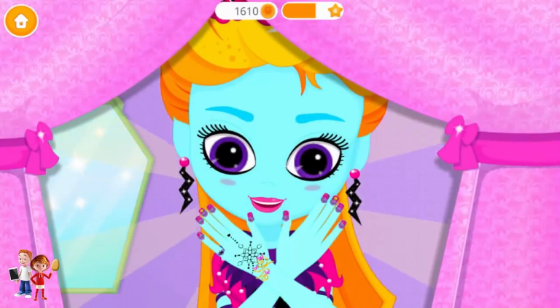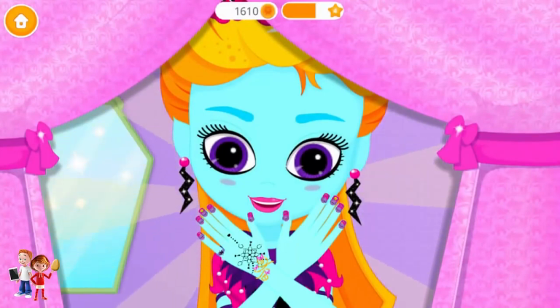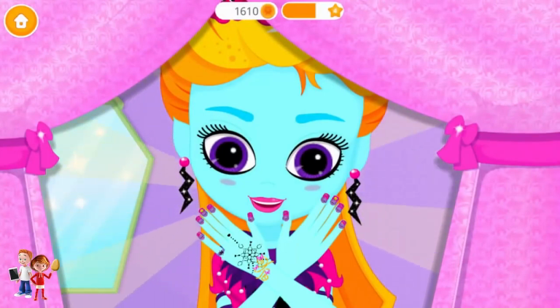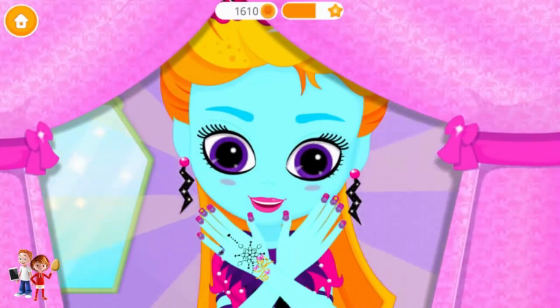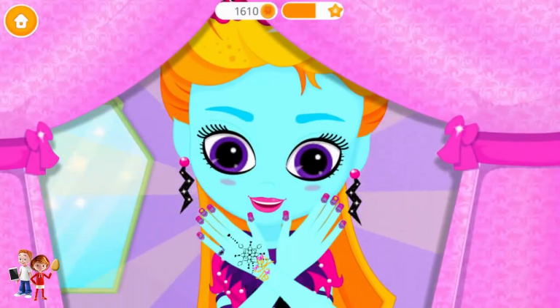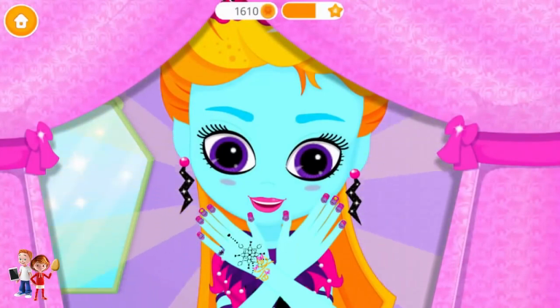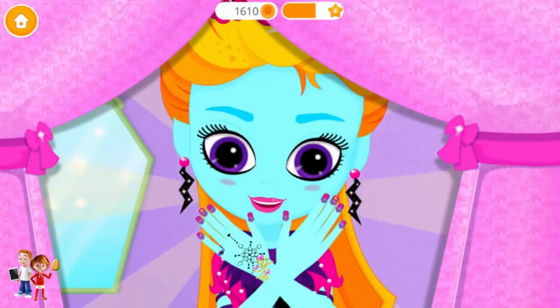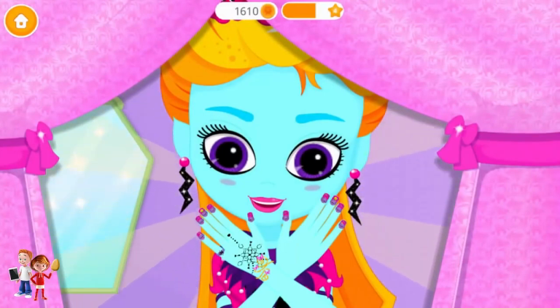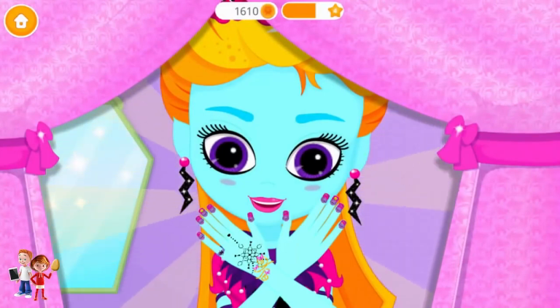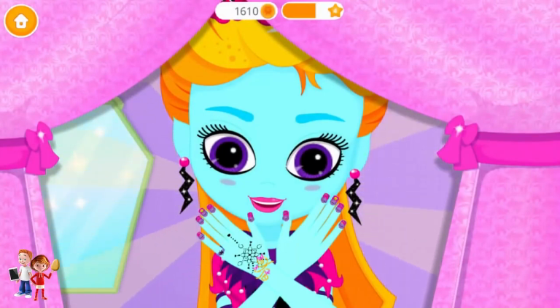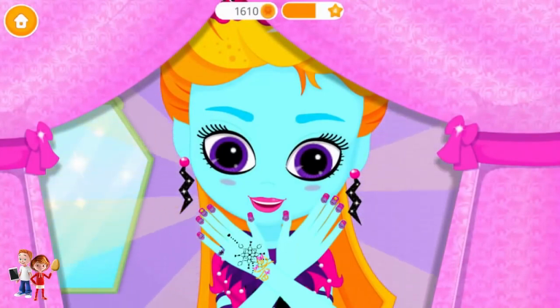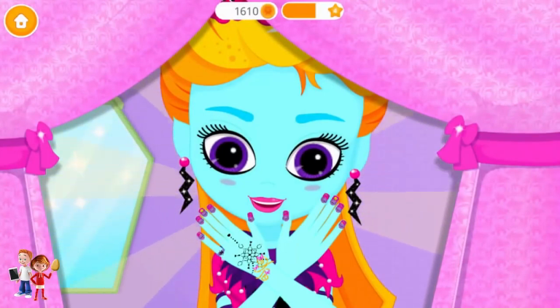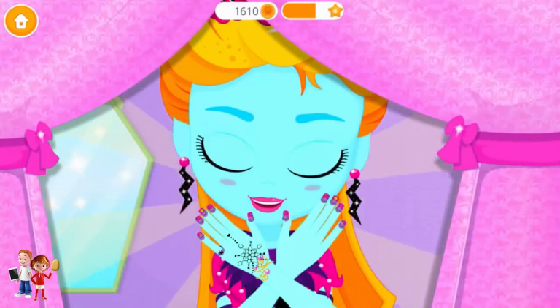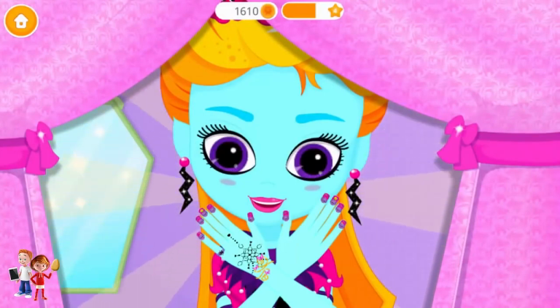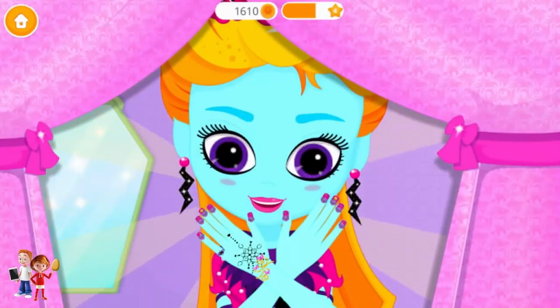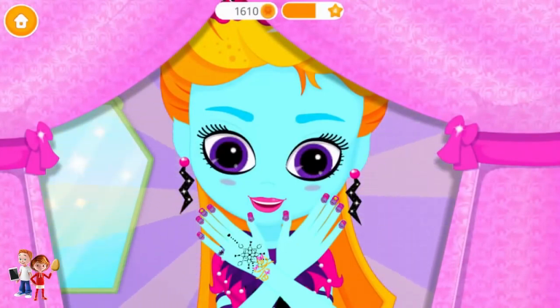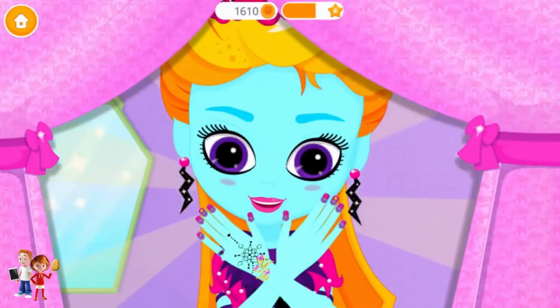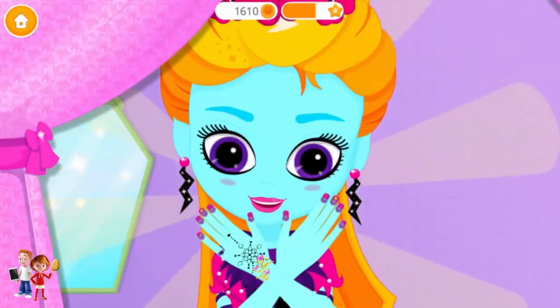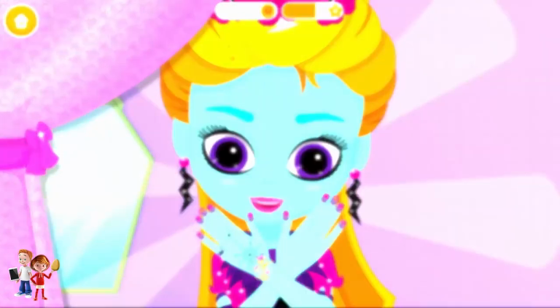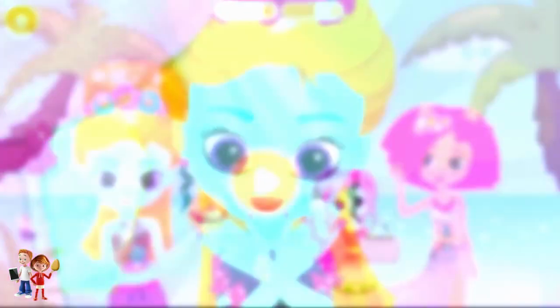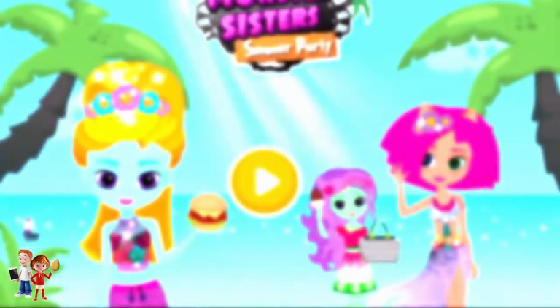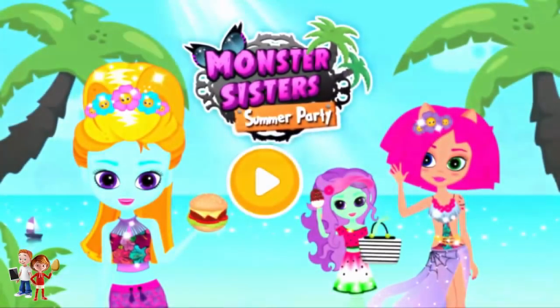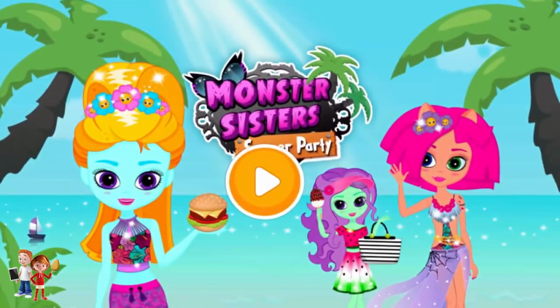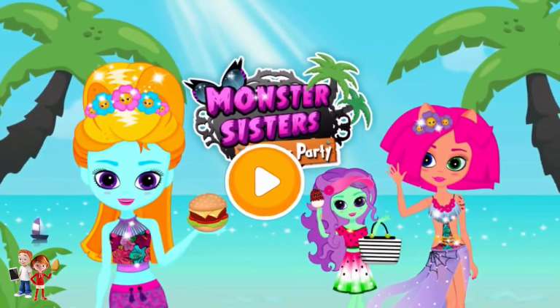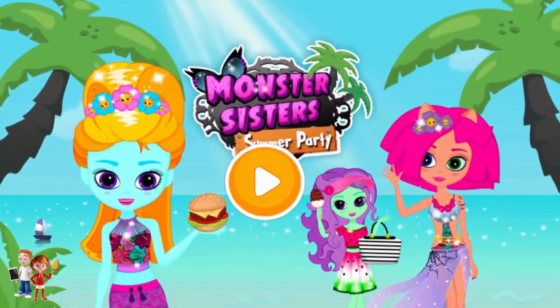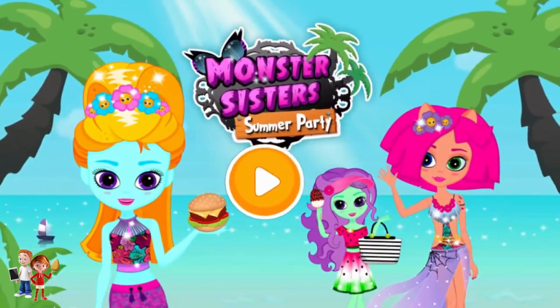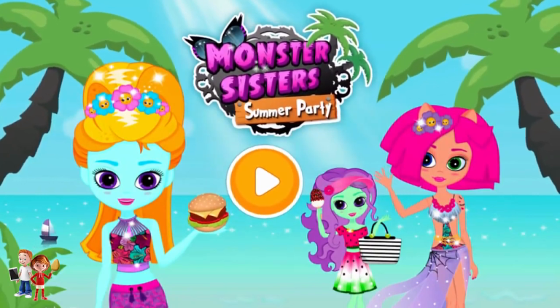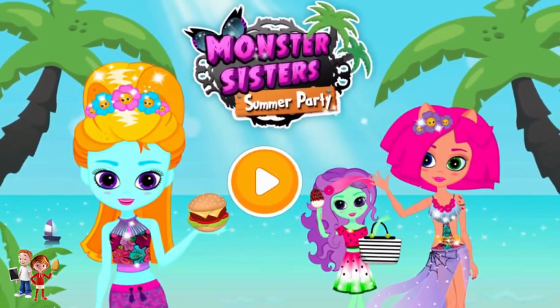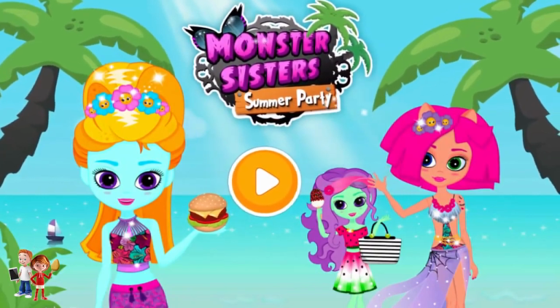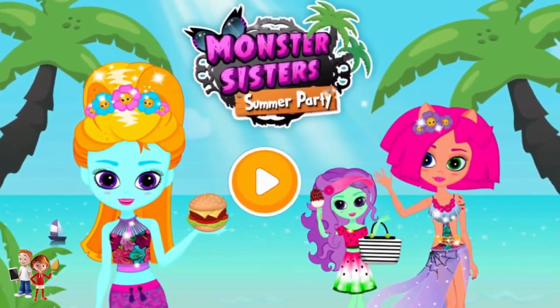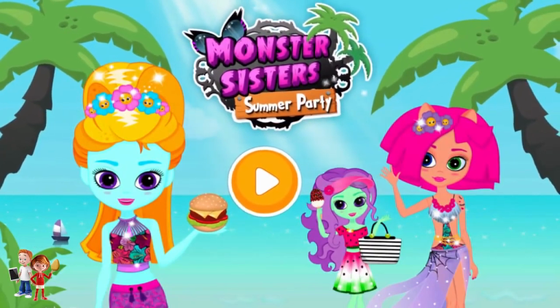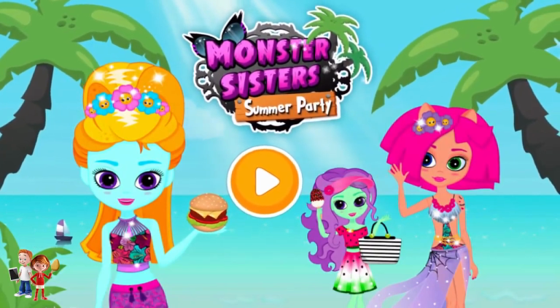My nails look great. Choose matching hand accessories. To finish, click the photo button. Wow, it looks great. Thank you so much. Monster Sisters Summer Party.